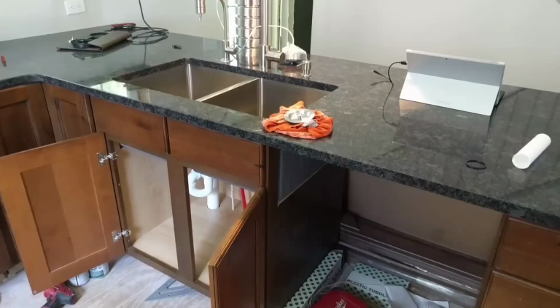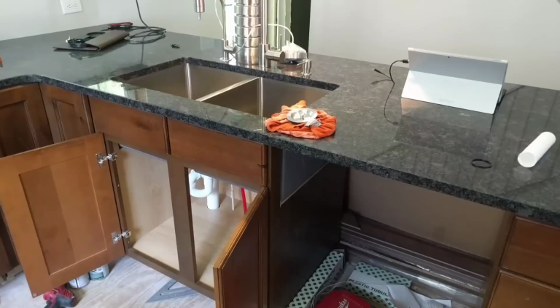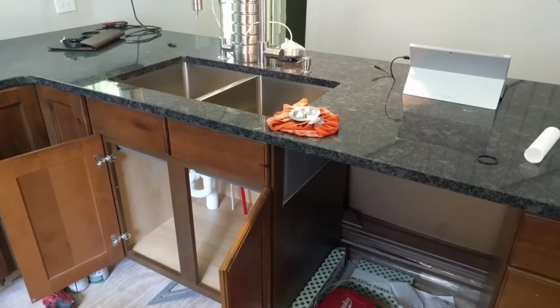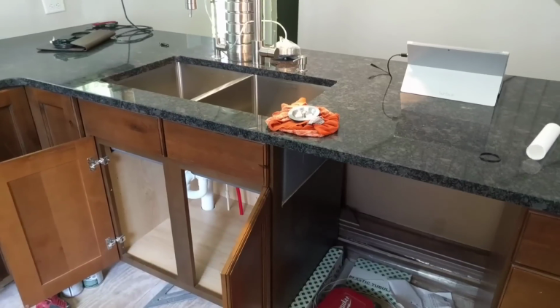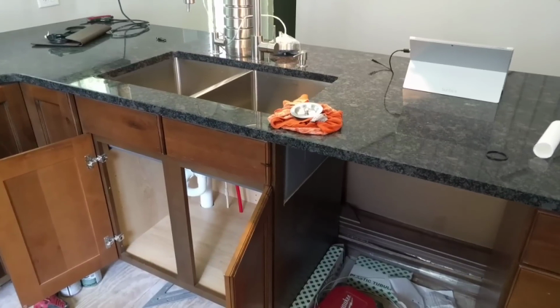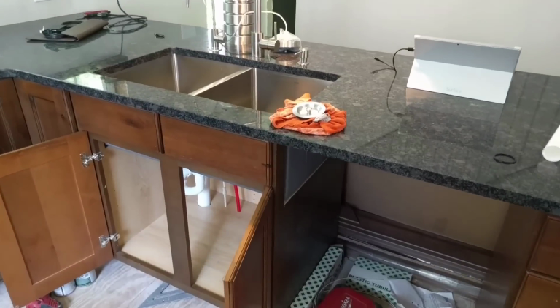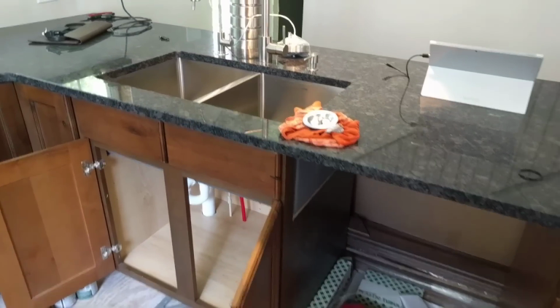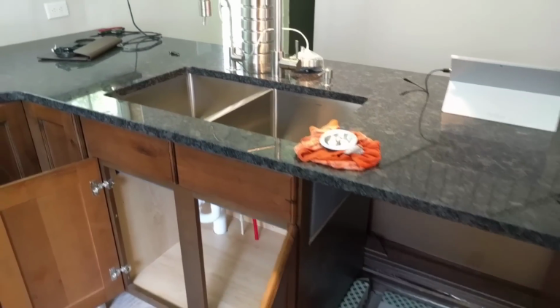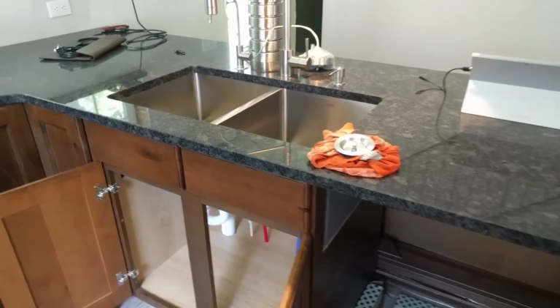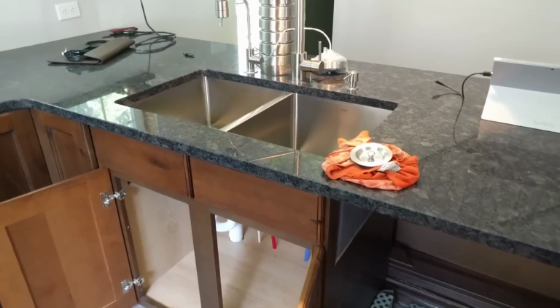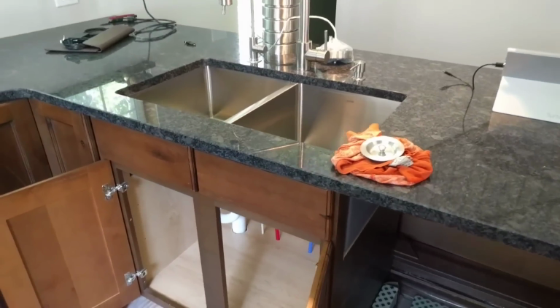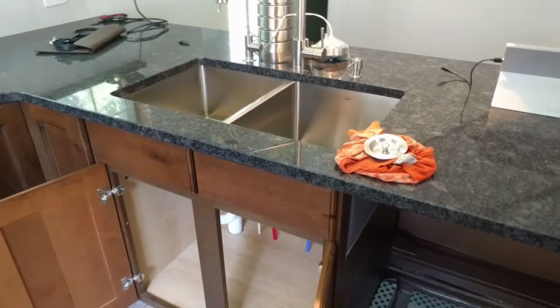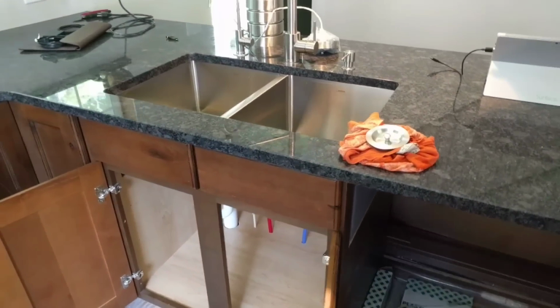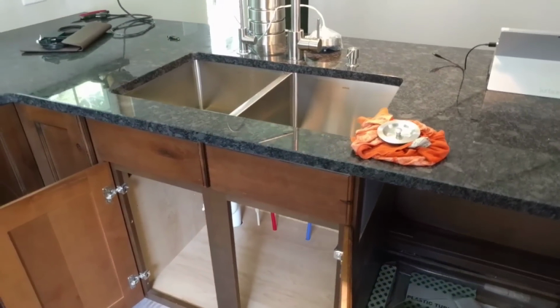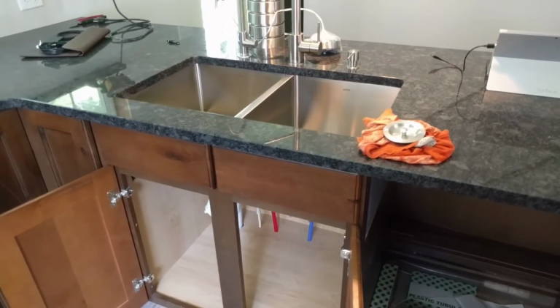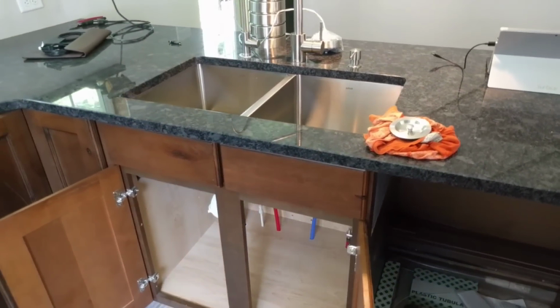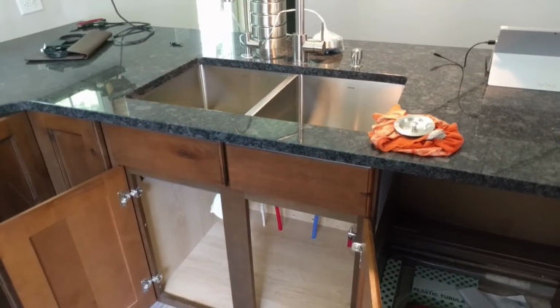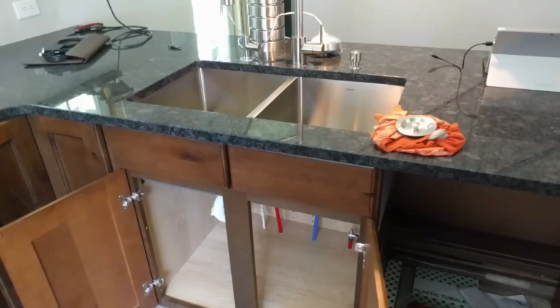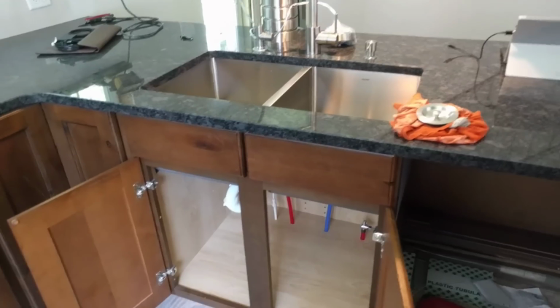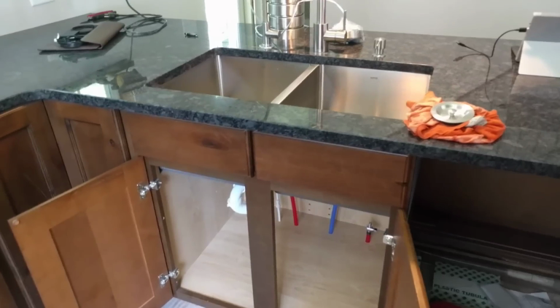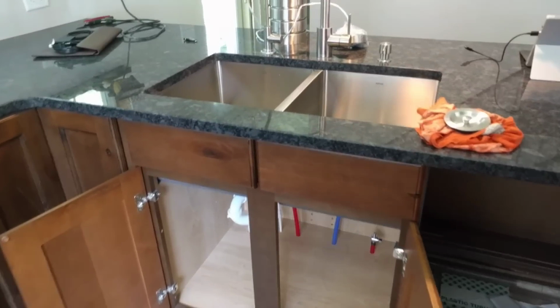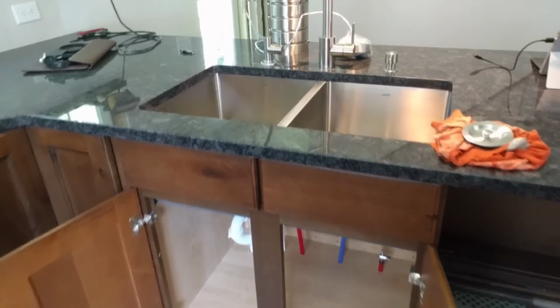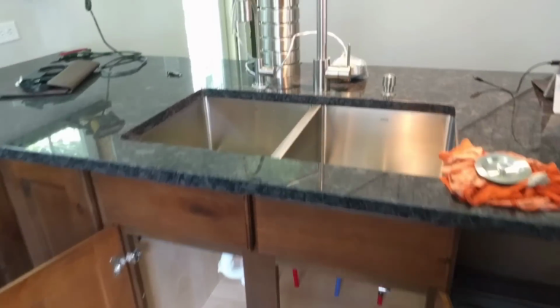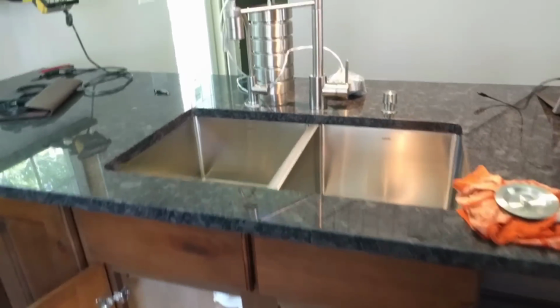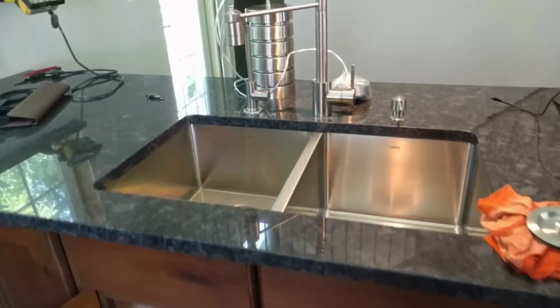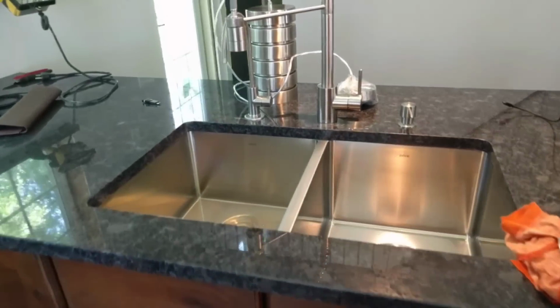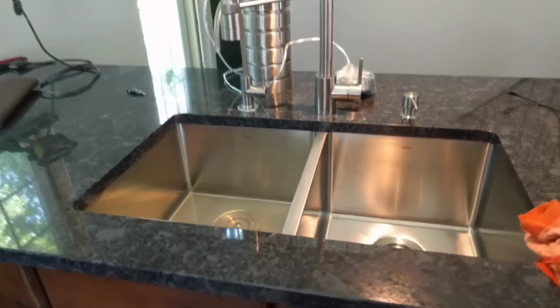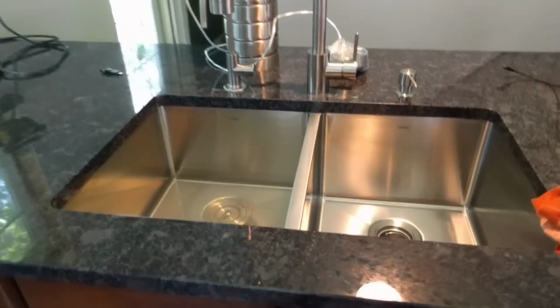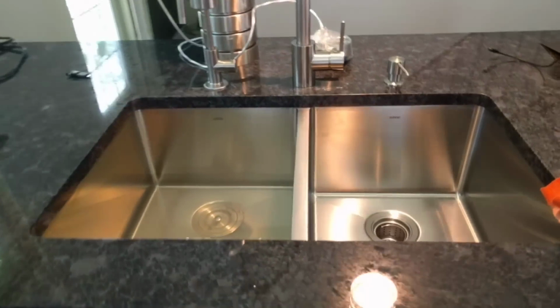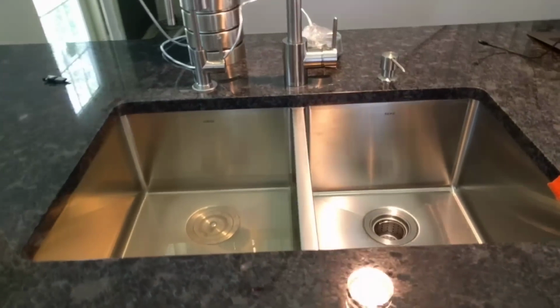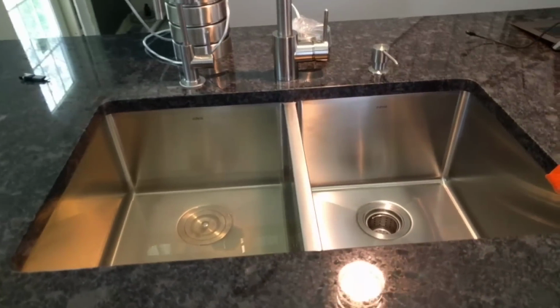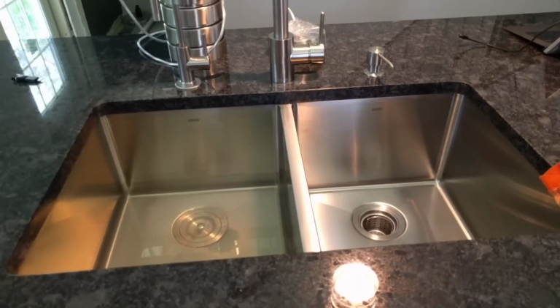Hey, my name is Ben. Thanks for stopping by. I want to show you how my kitchen sink is vented.